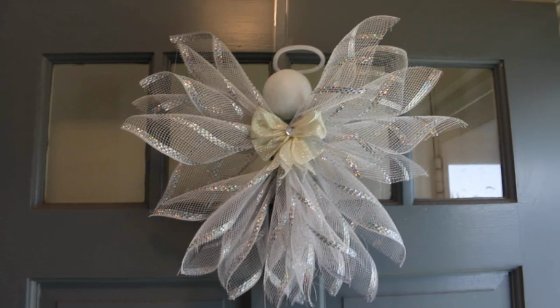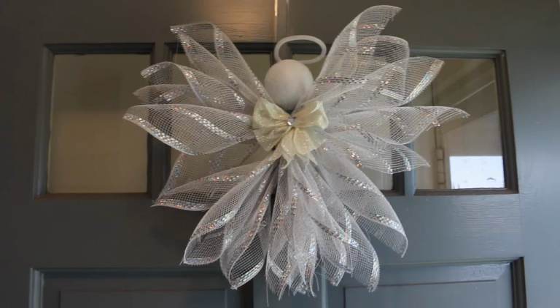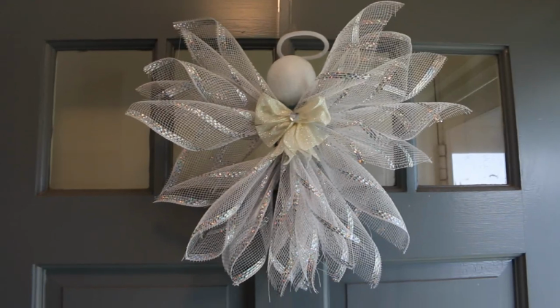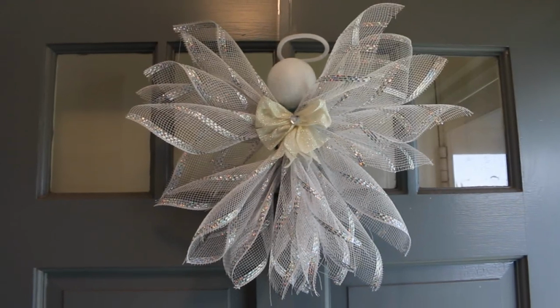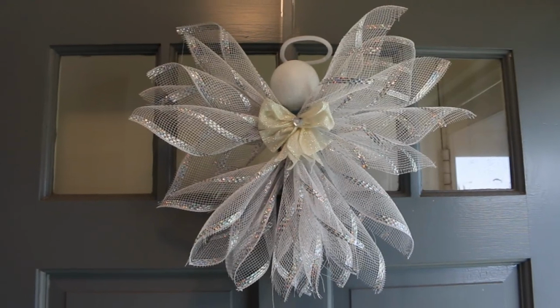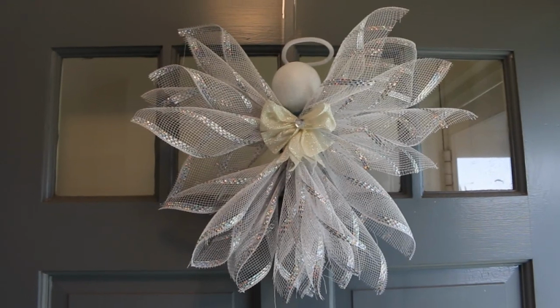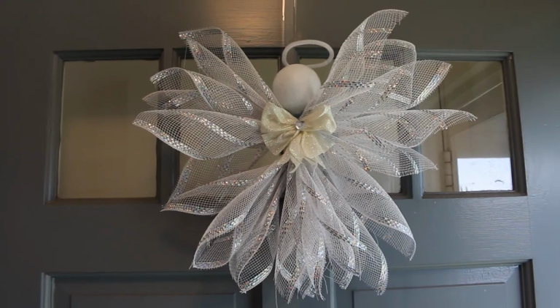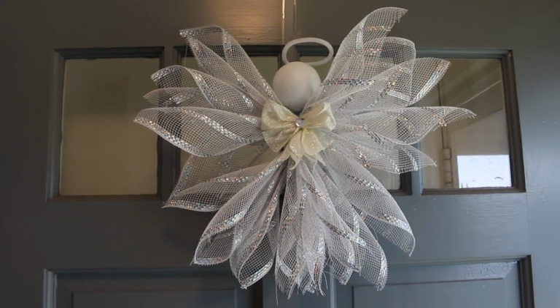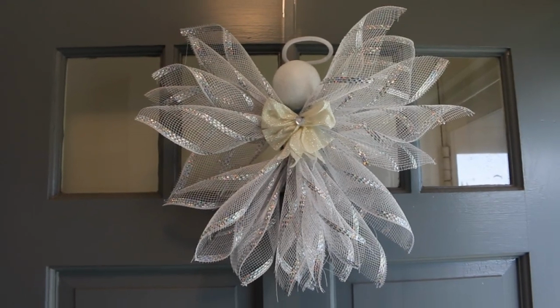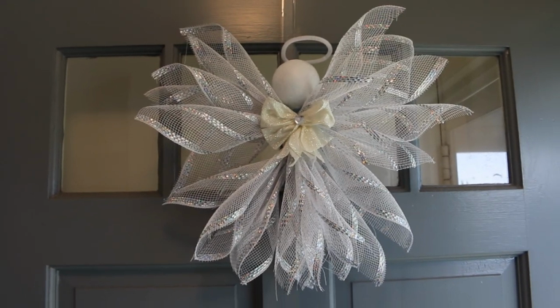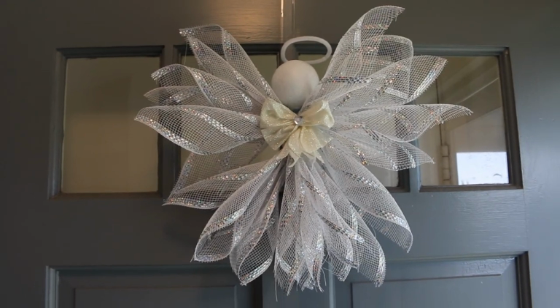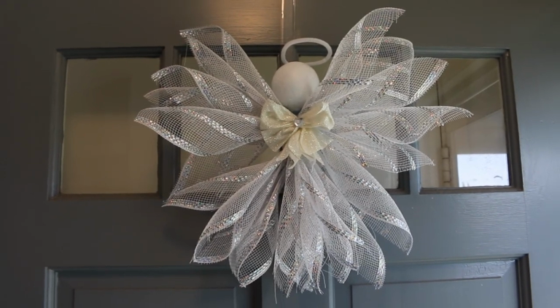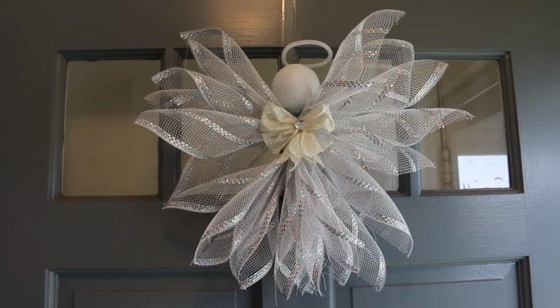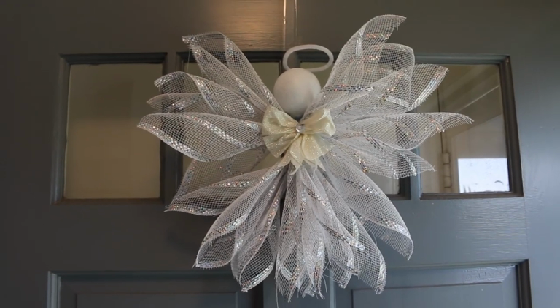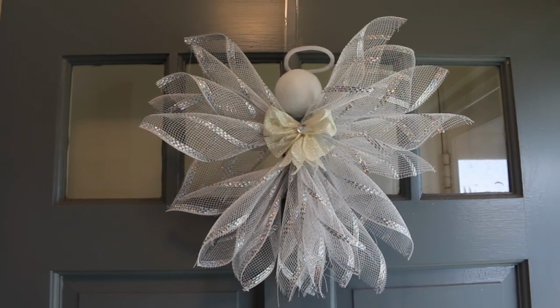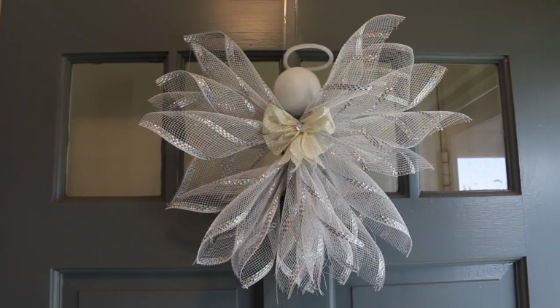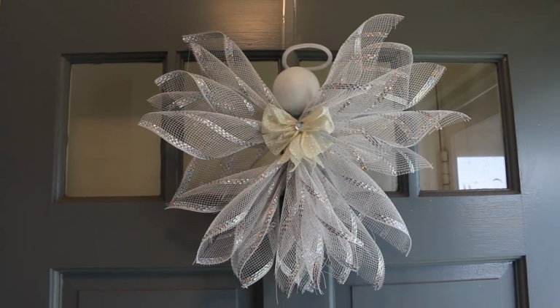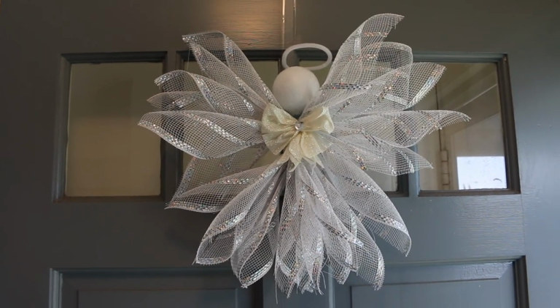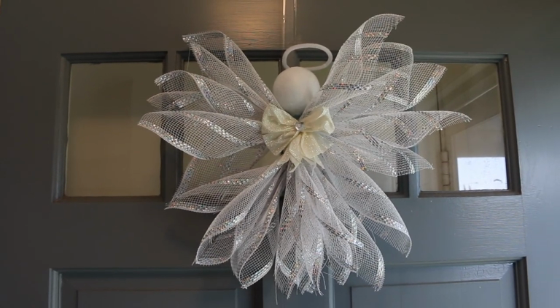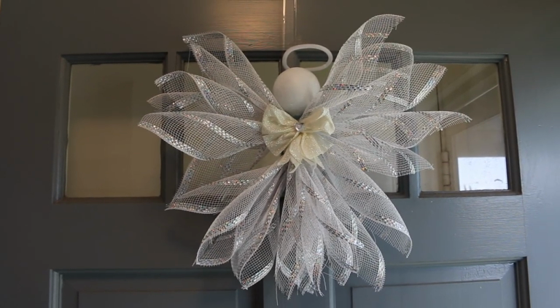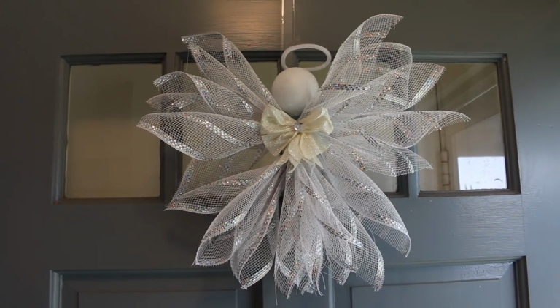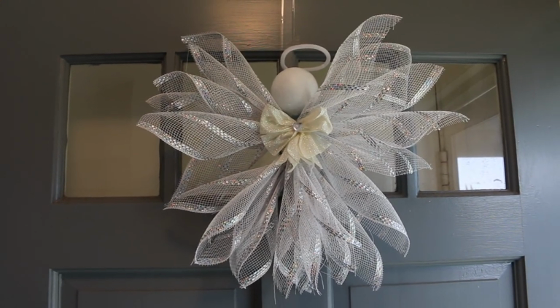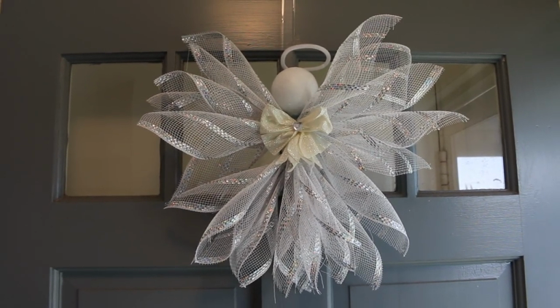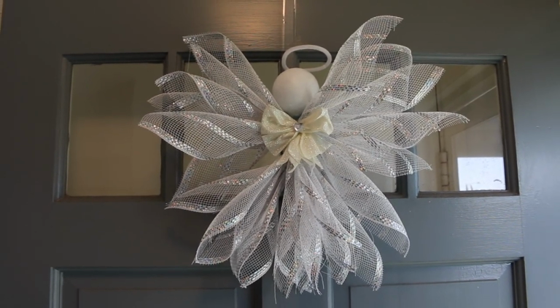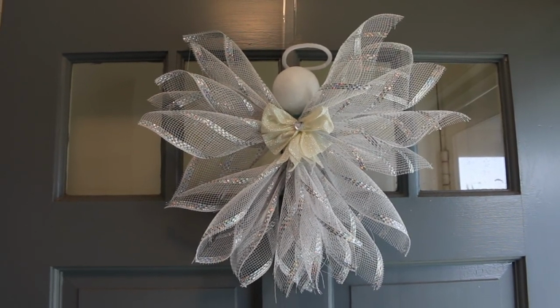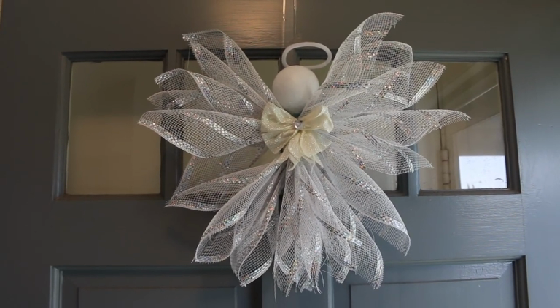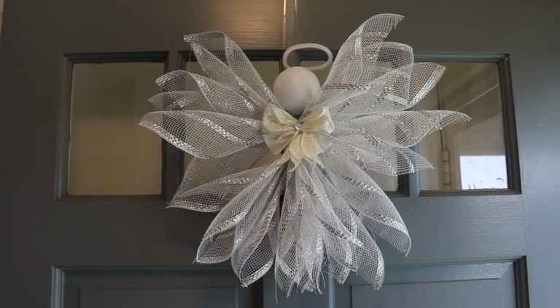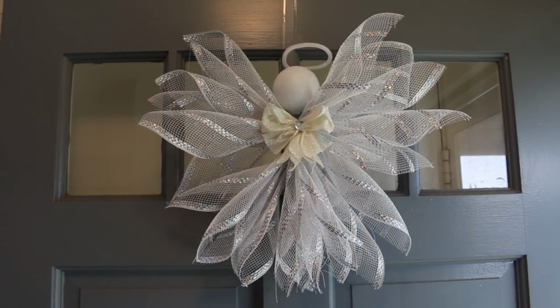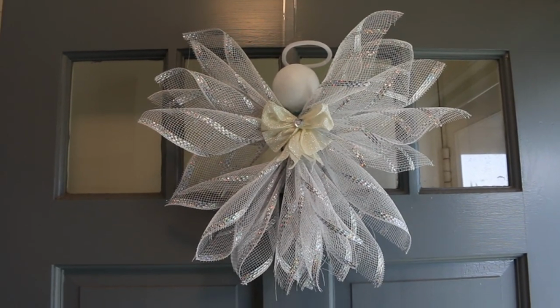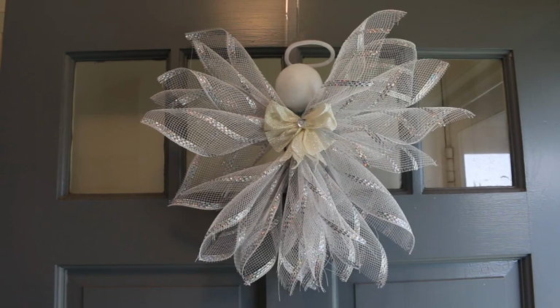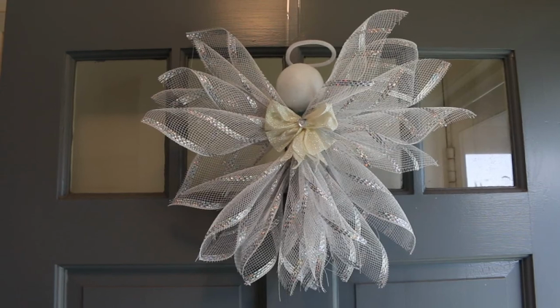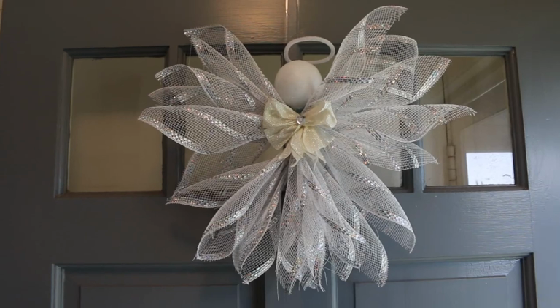Aloha everyone, this is Beth of Cooking and Crafting. Today we are making a Deco Mesh Angel.